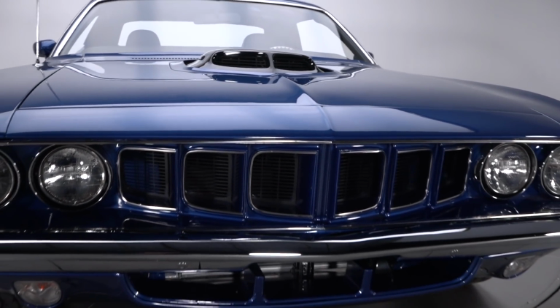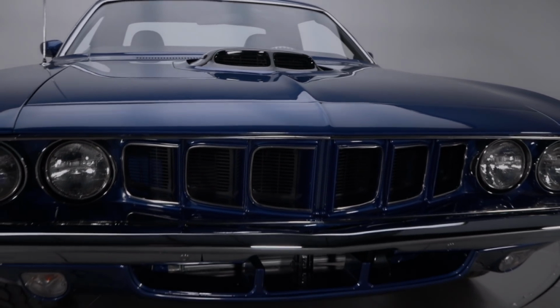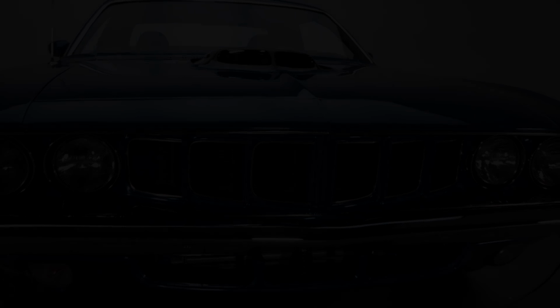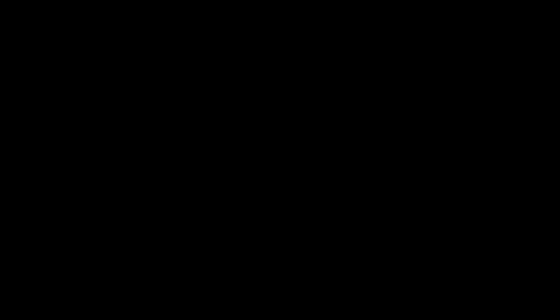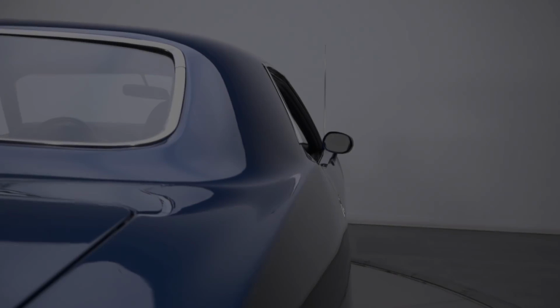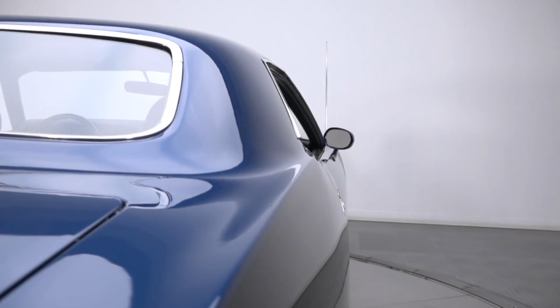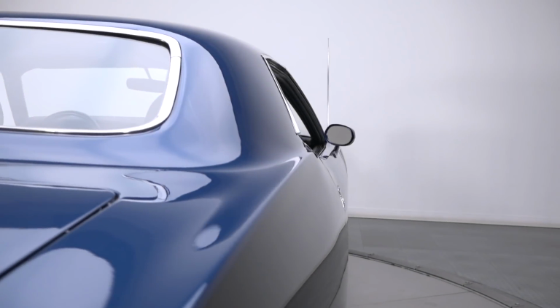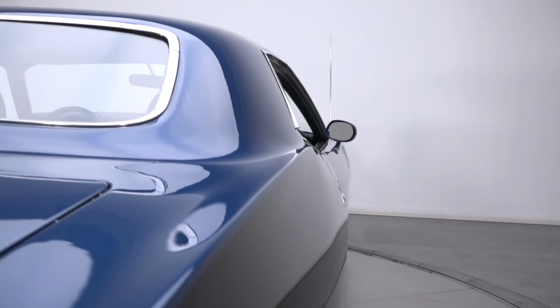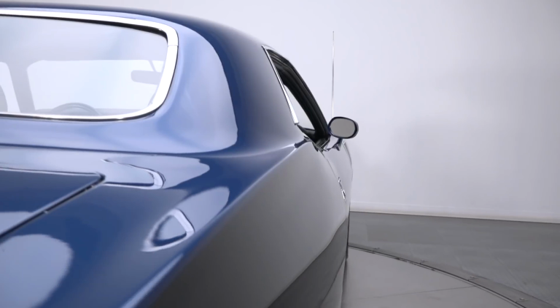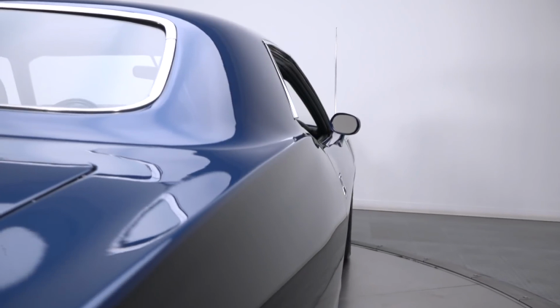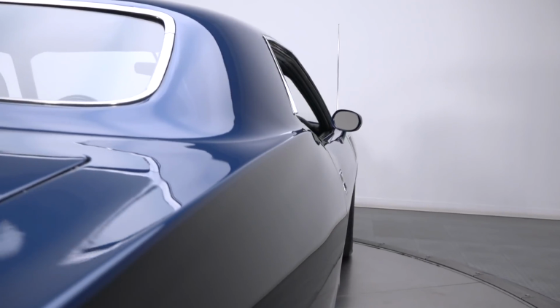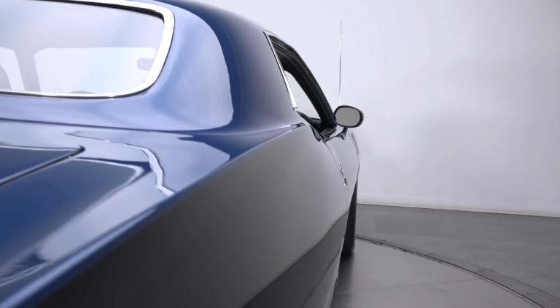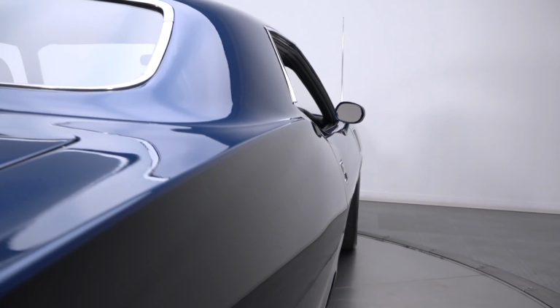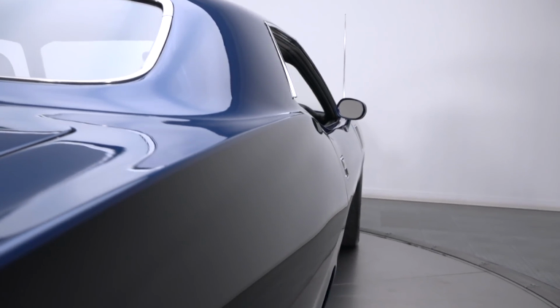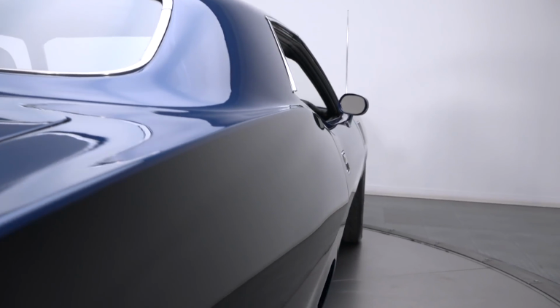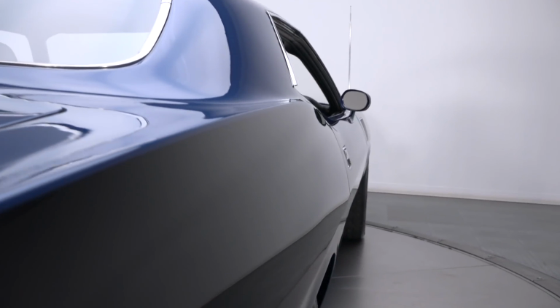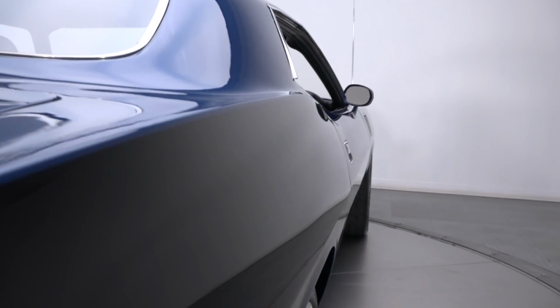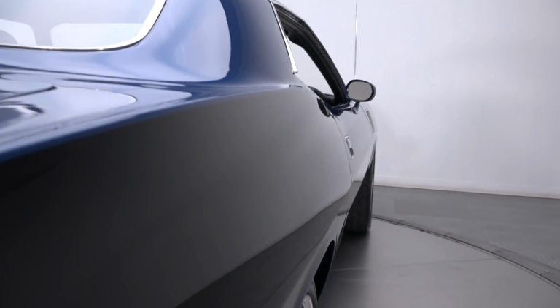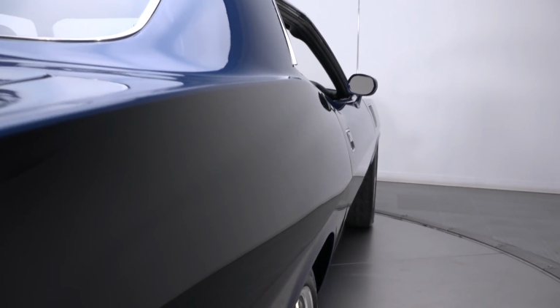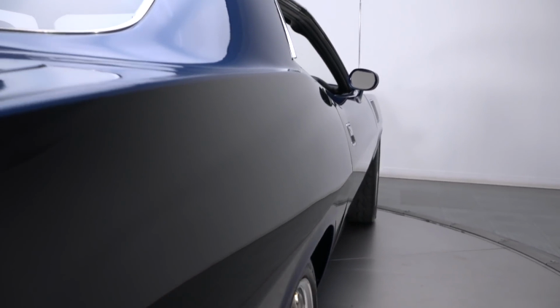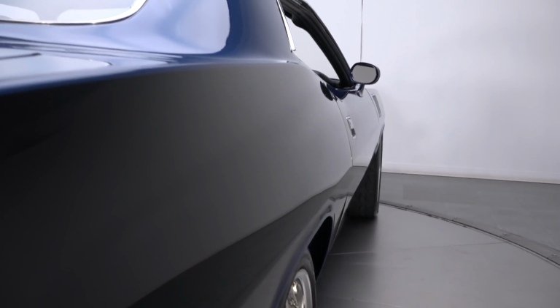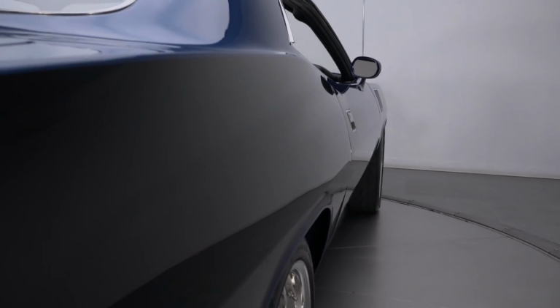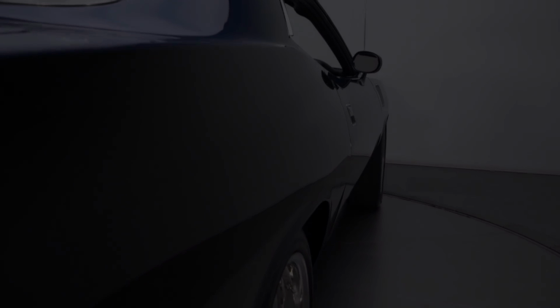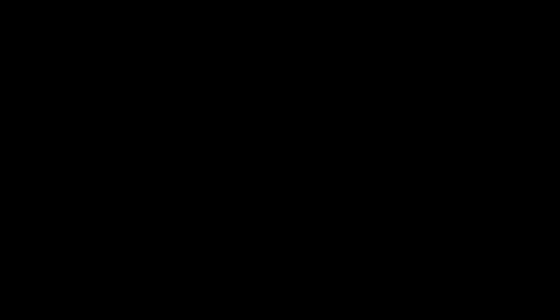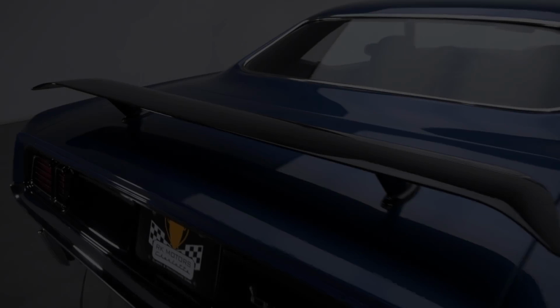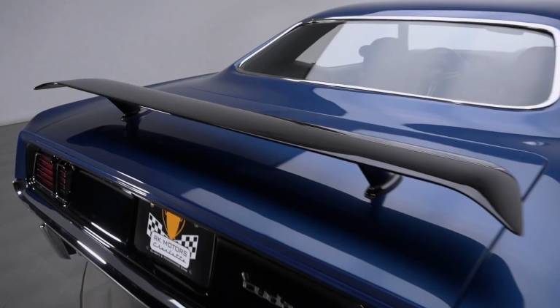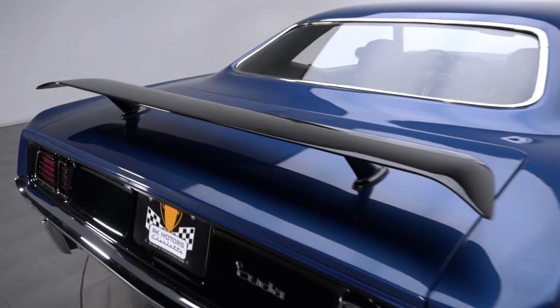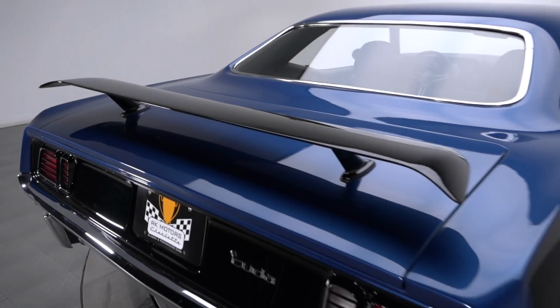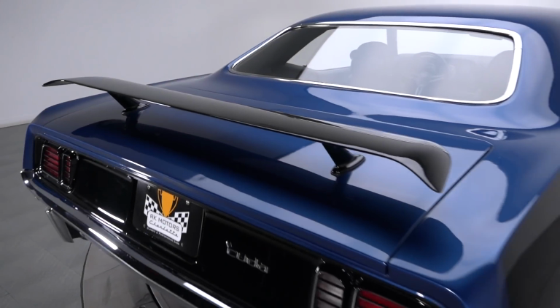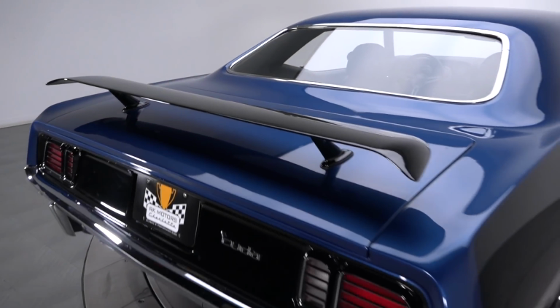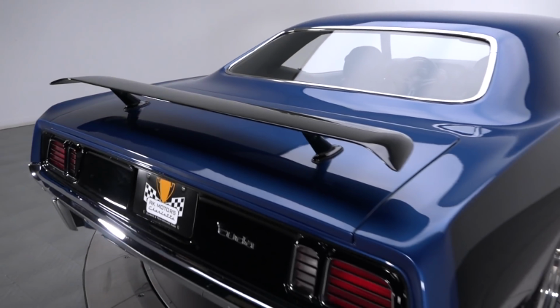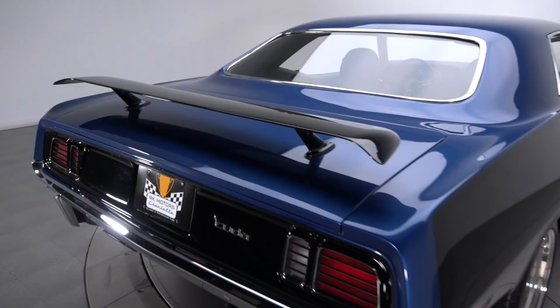Traditional Hemi-Cuda touches are reinterpreted through a gloss black shaker, a gloss black valence, and painted Hemi banners.